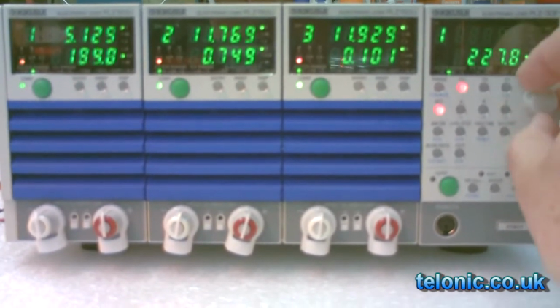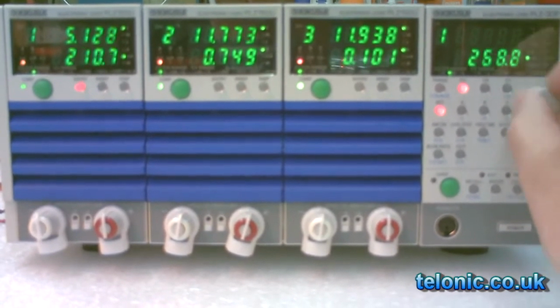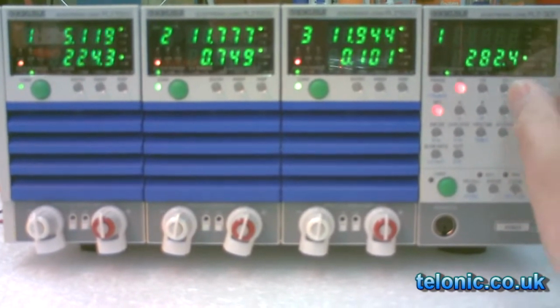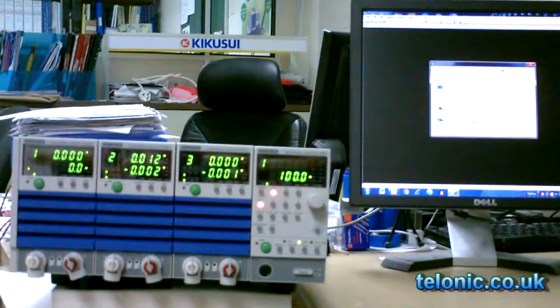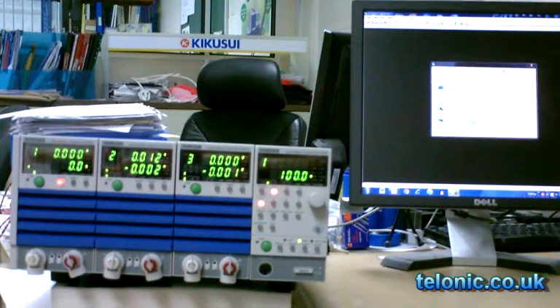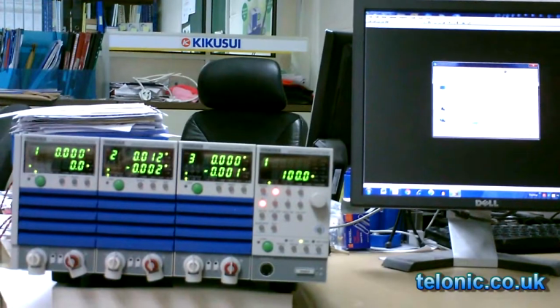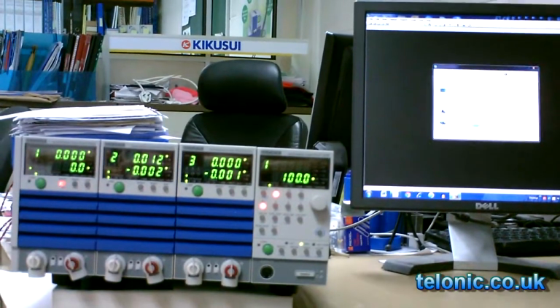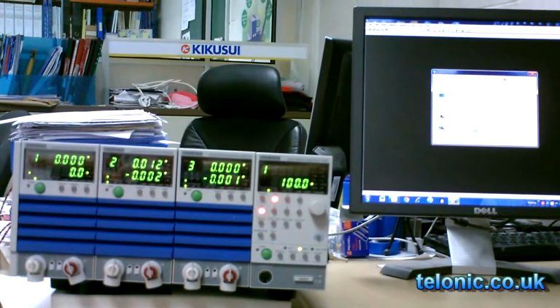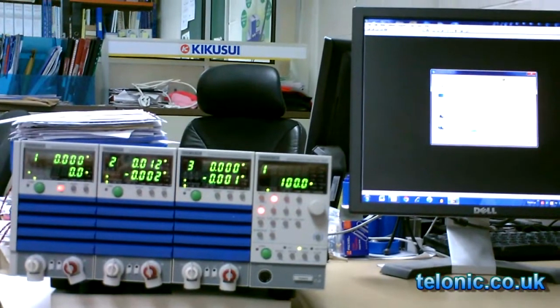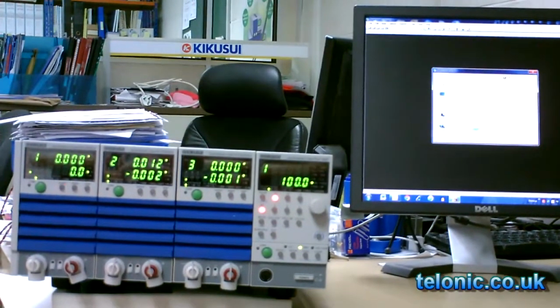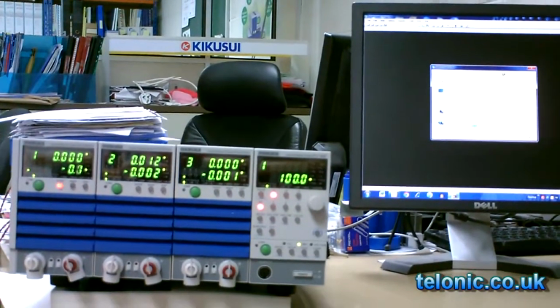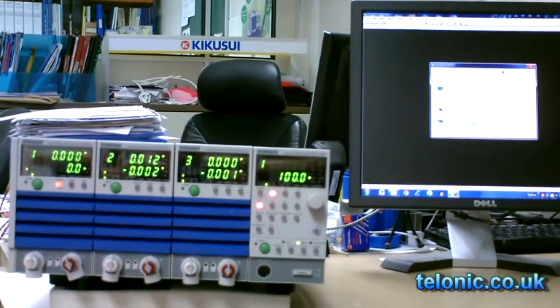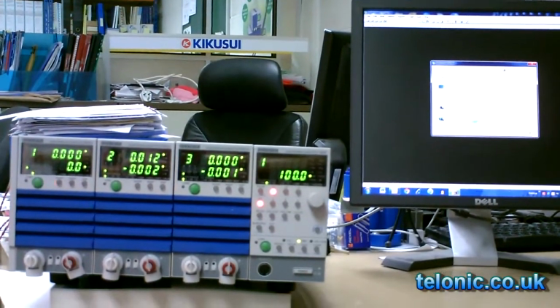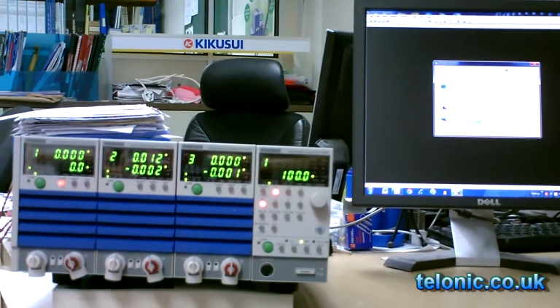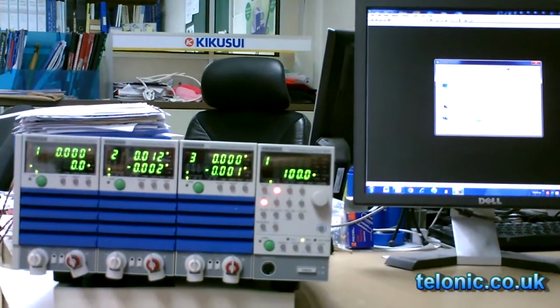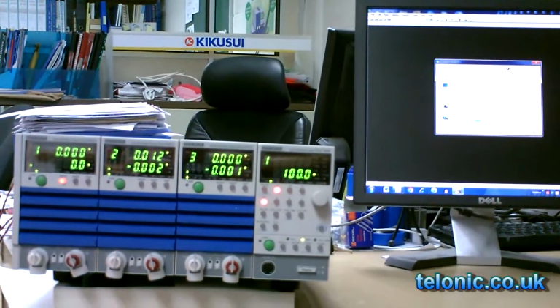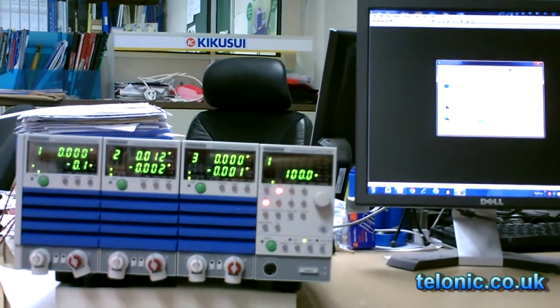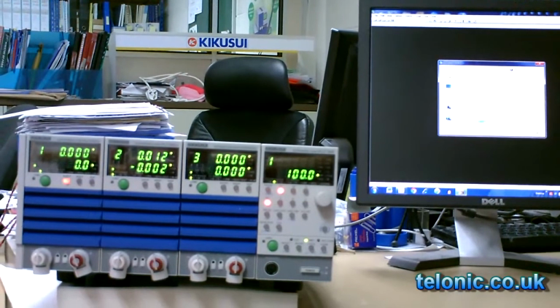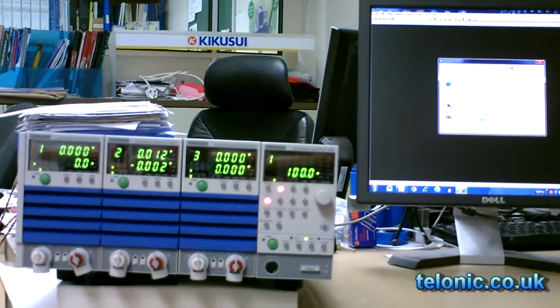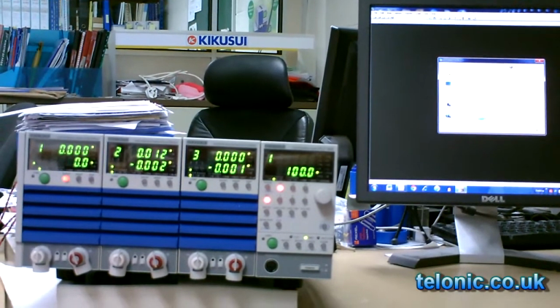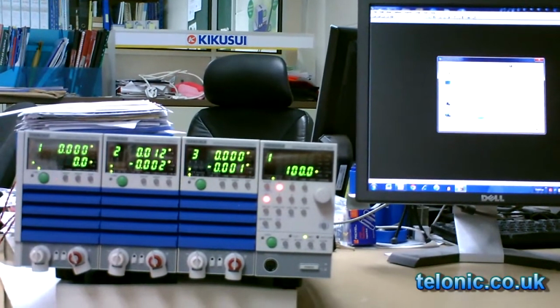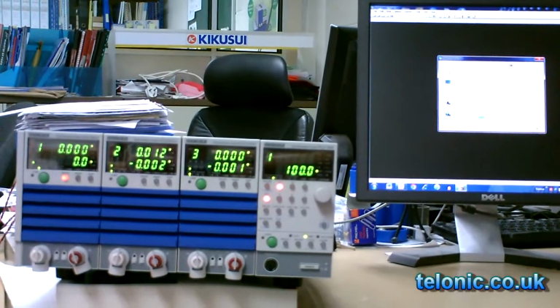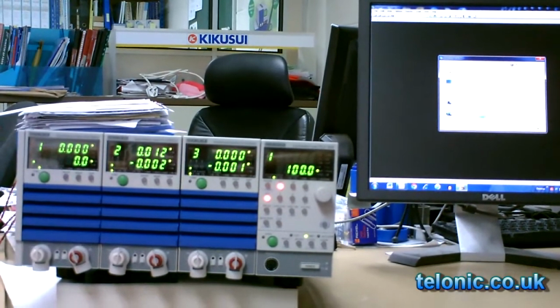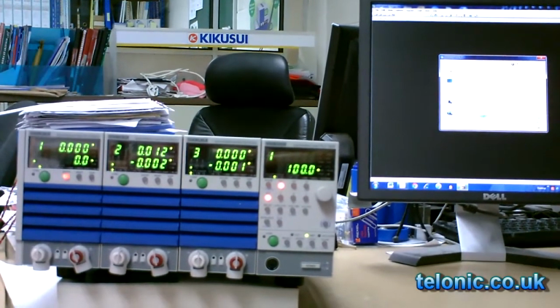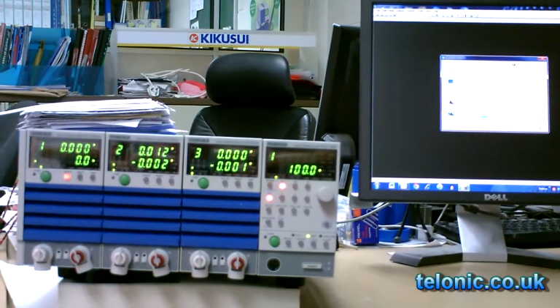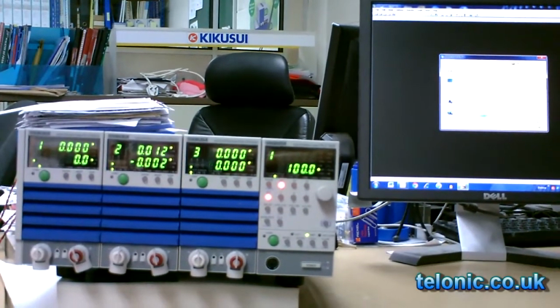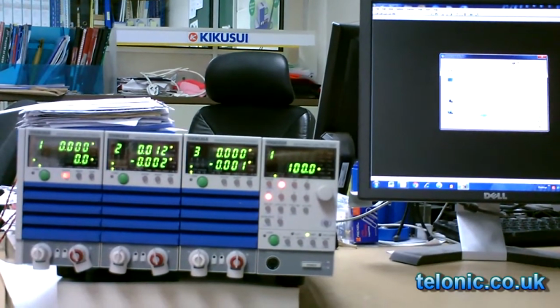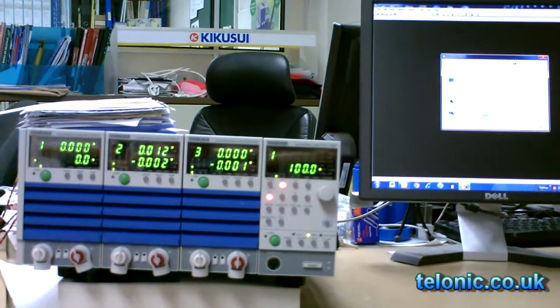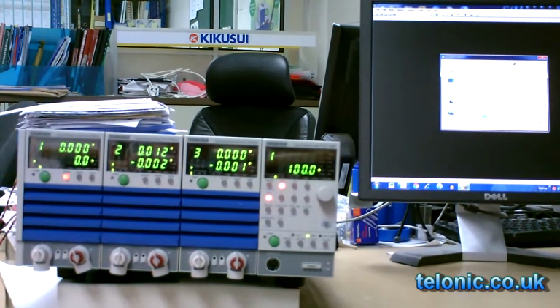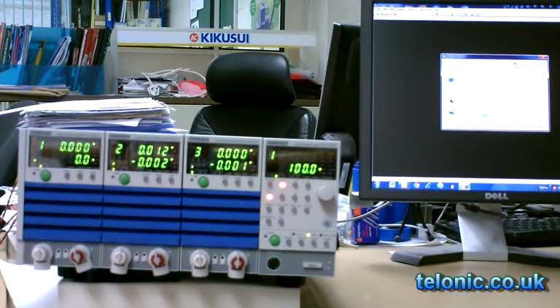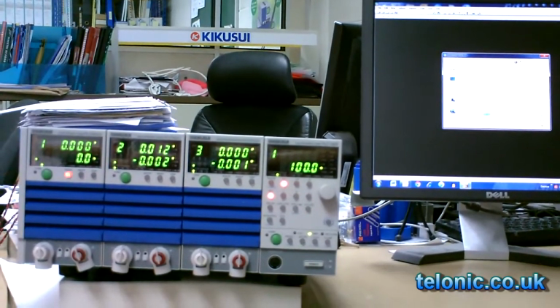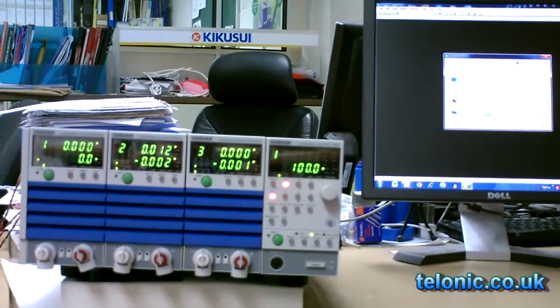Remote control is easy. Here we are controlling this unit from a PC with some Visual Basic script.